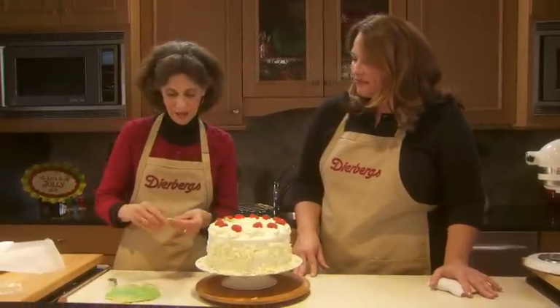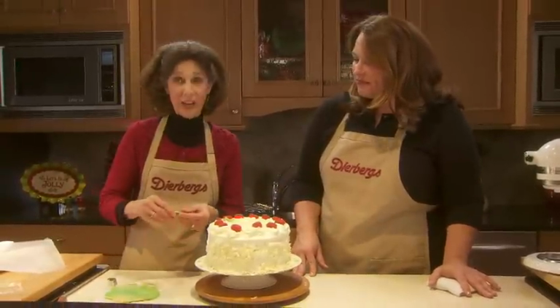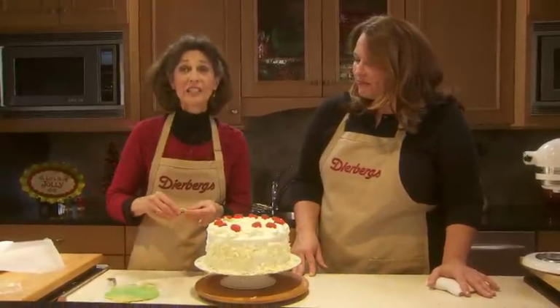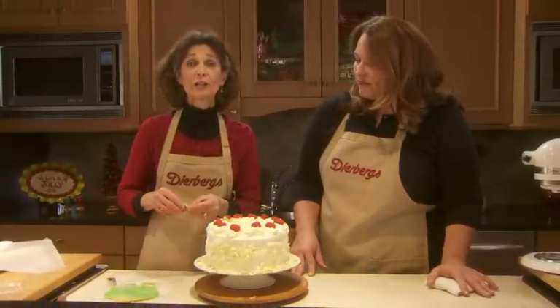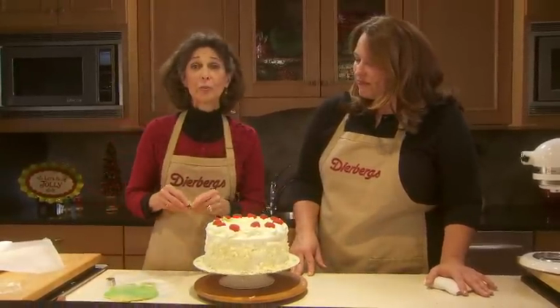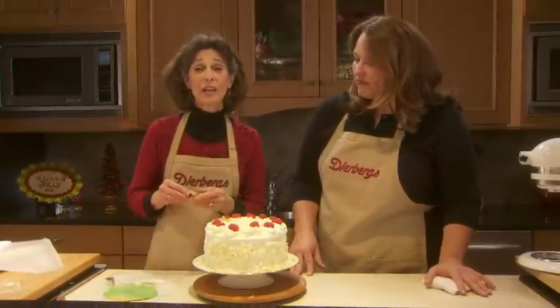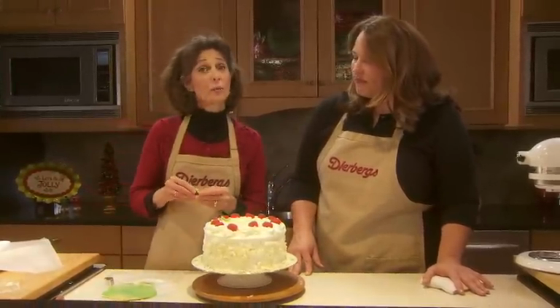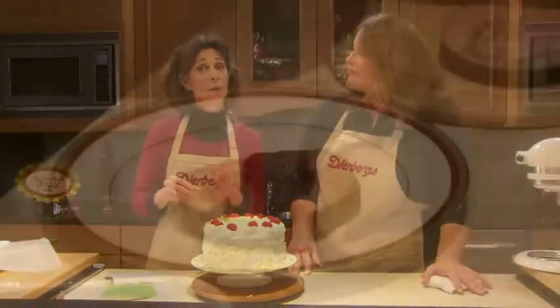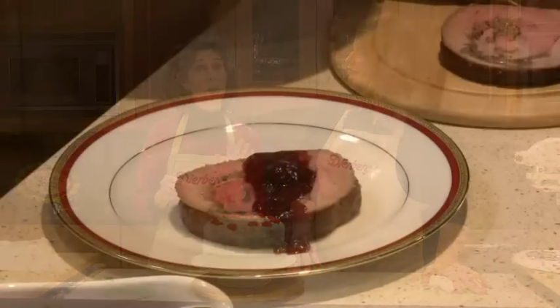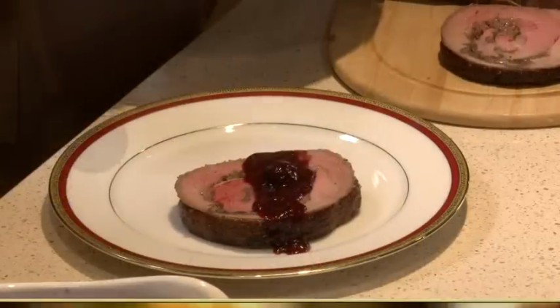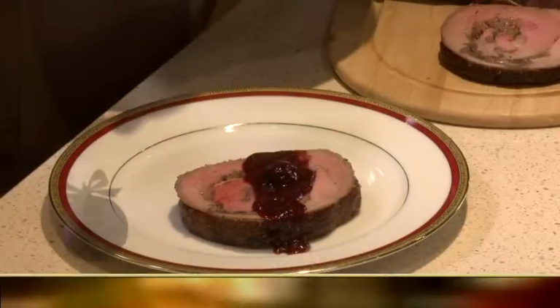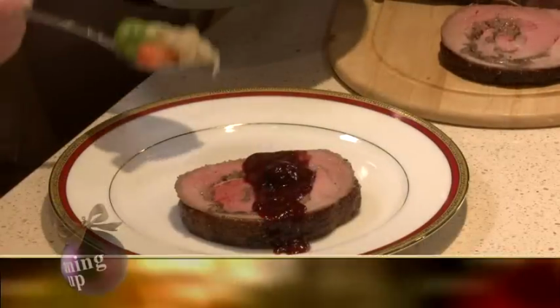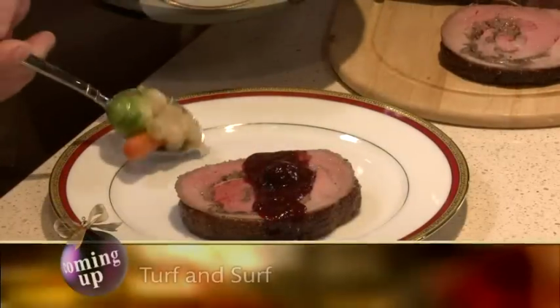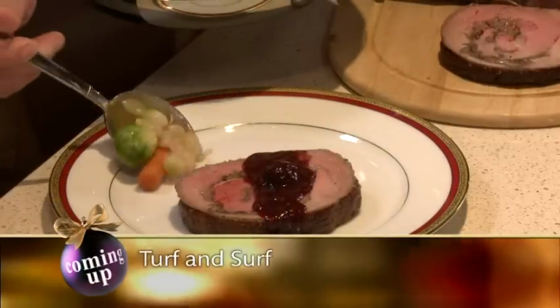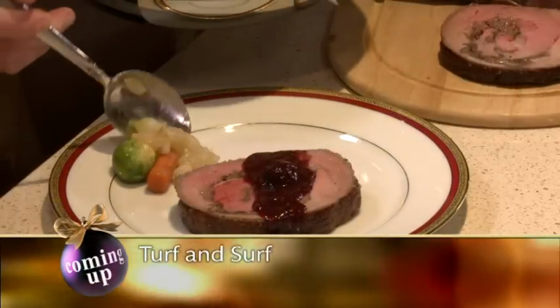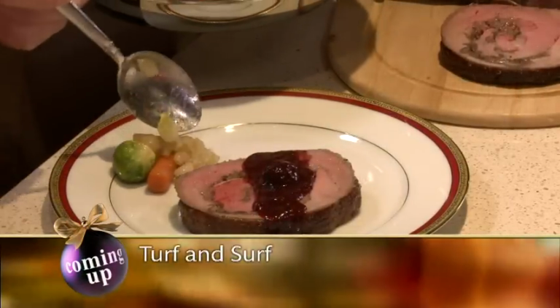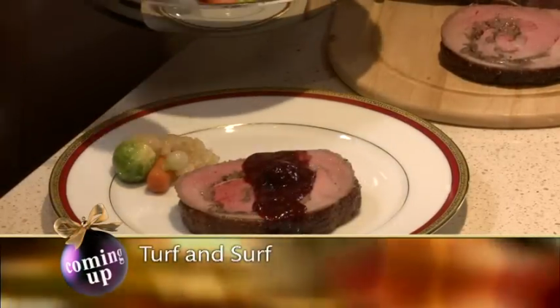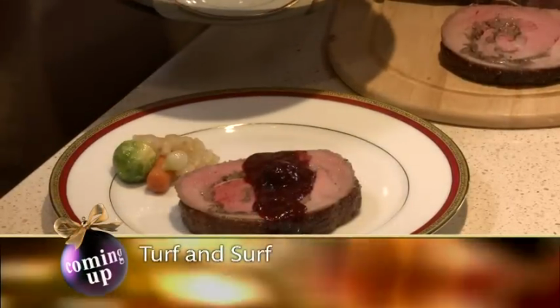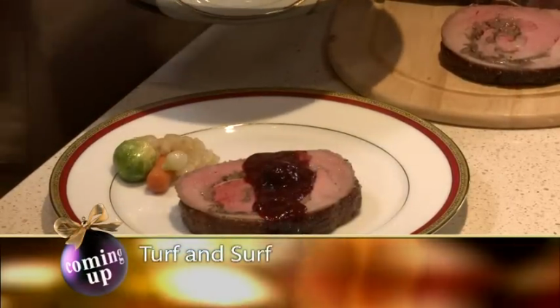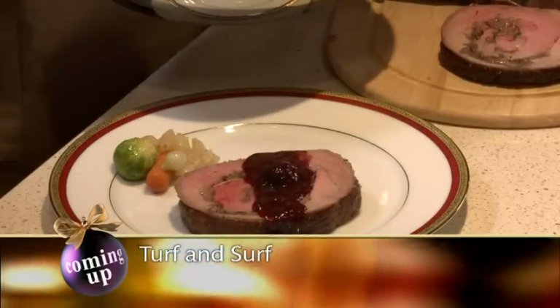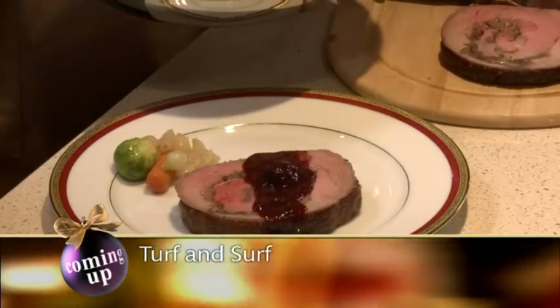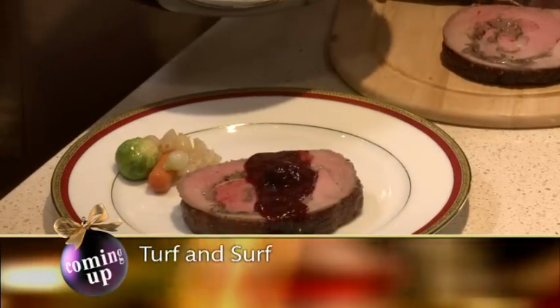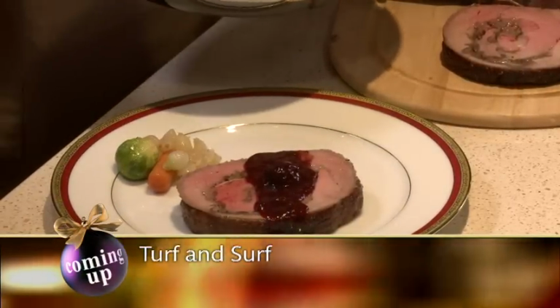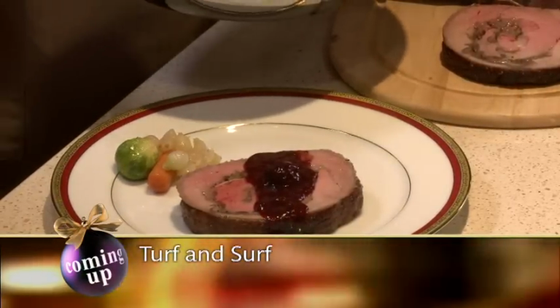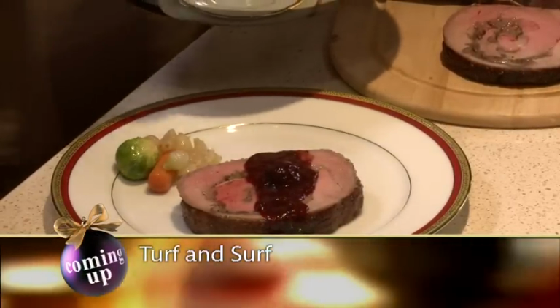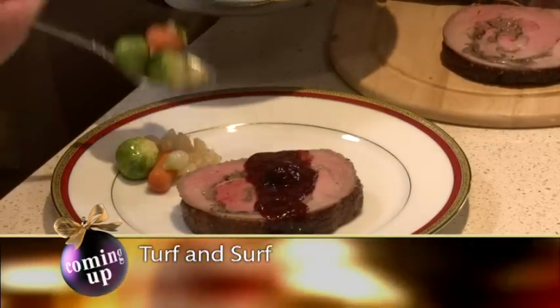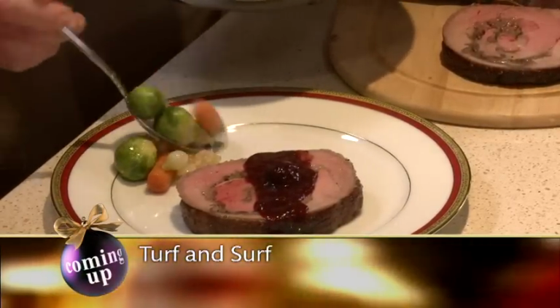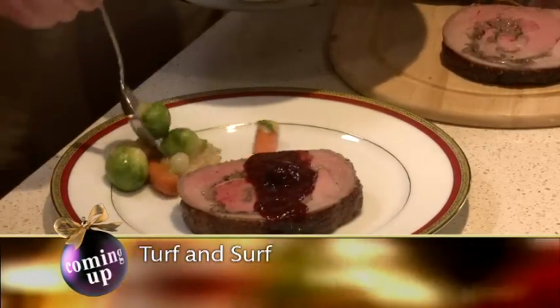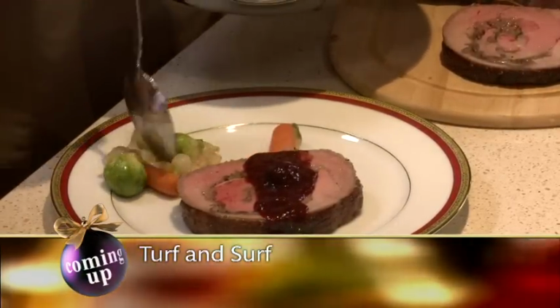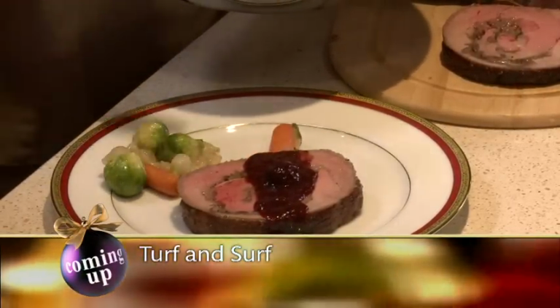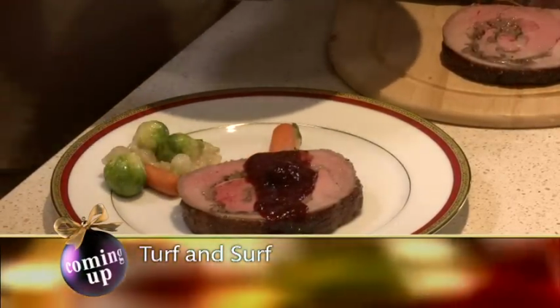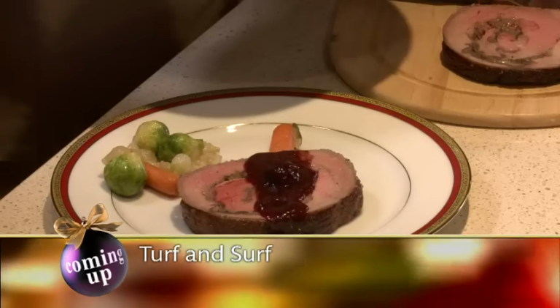Kathy and I are going to take a little break here, but when we come back, we have a terrific turf and surf idea that we're going to suggest for your New Year's Eve dinner.